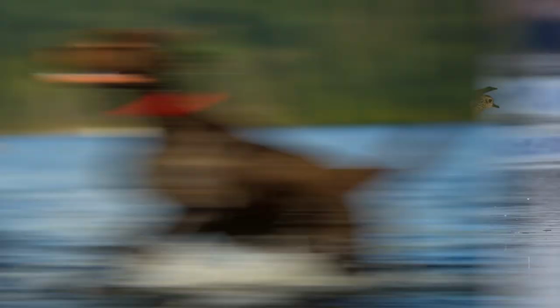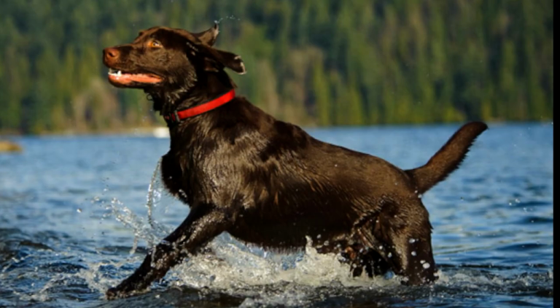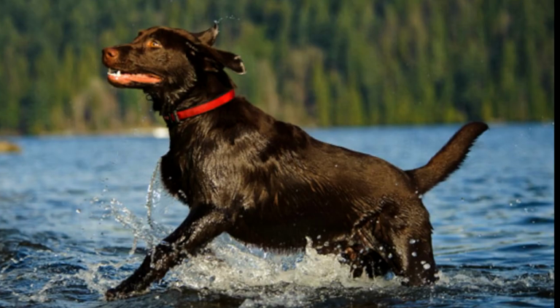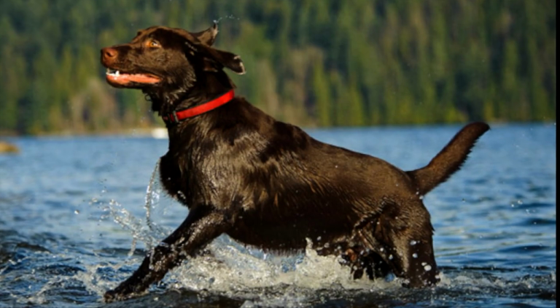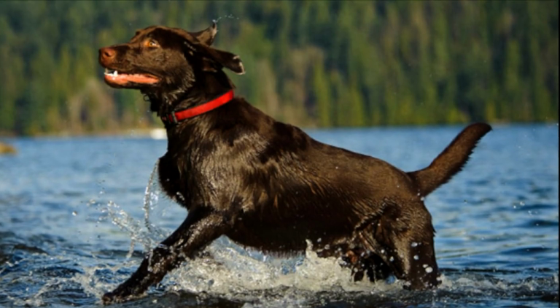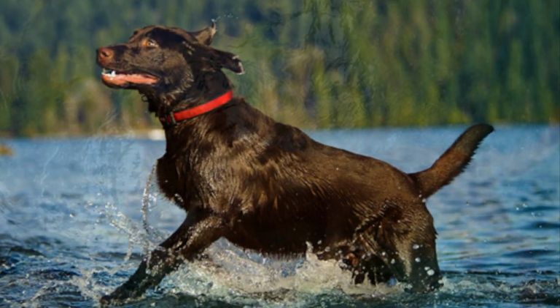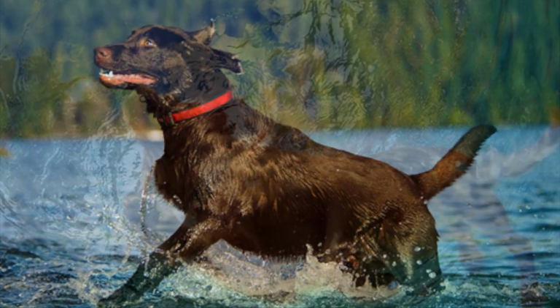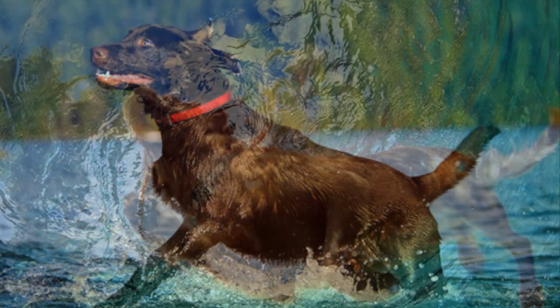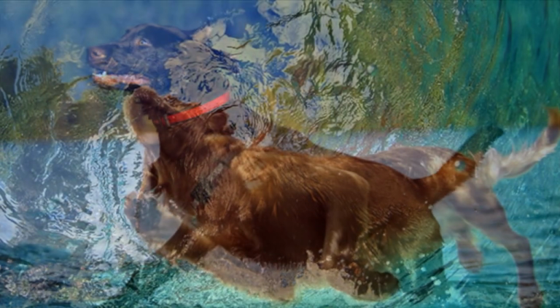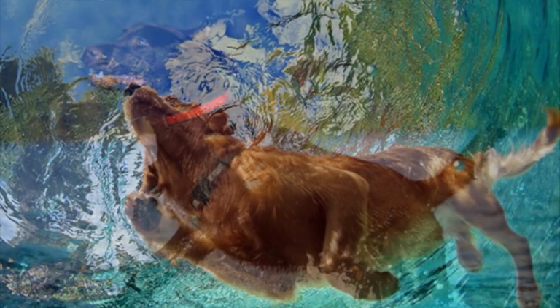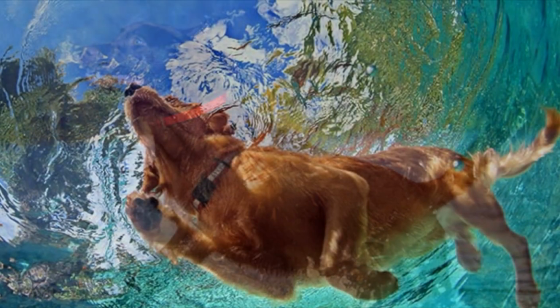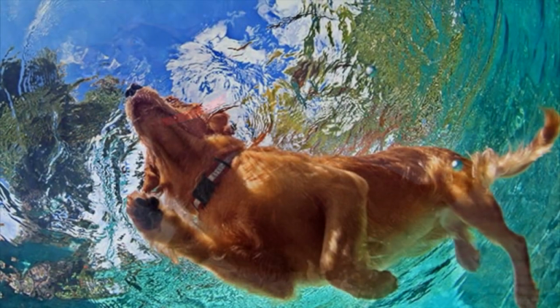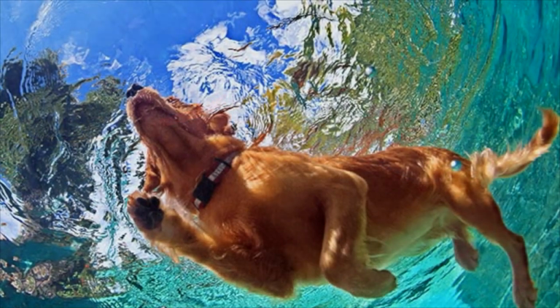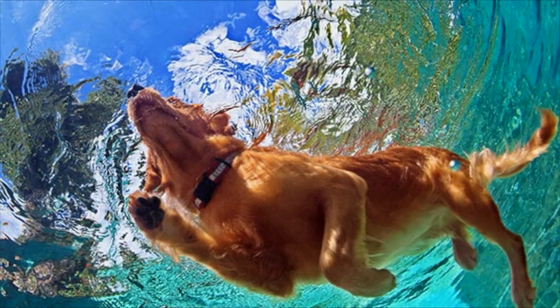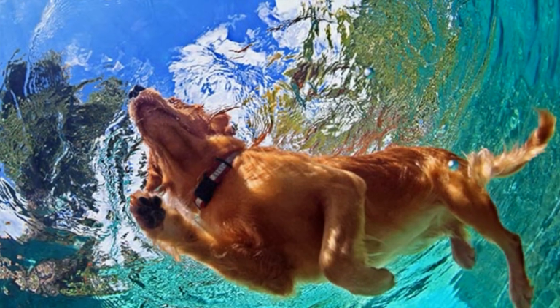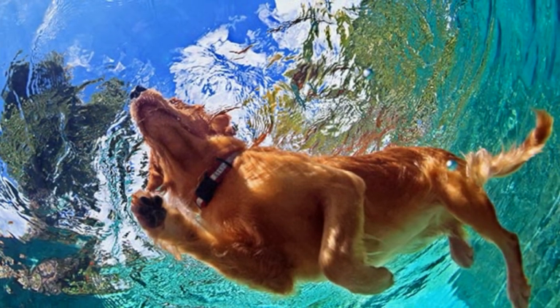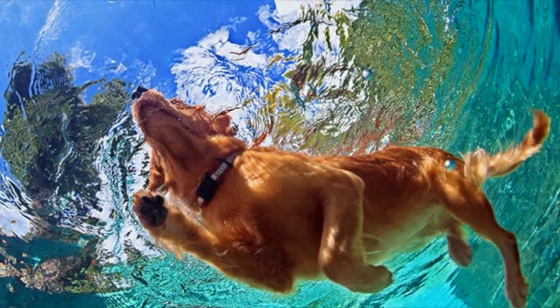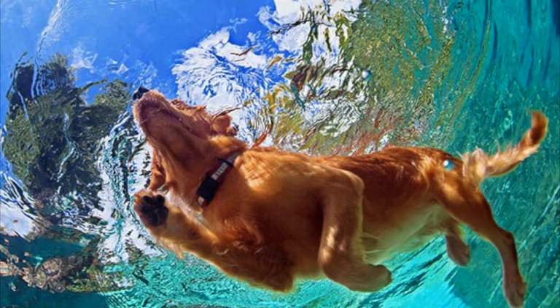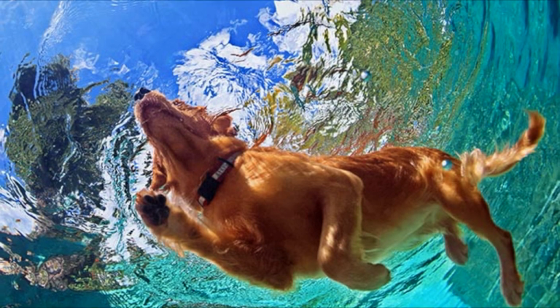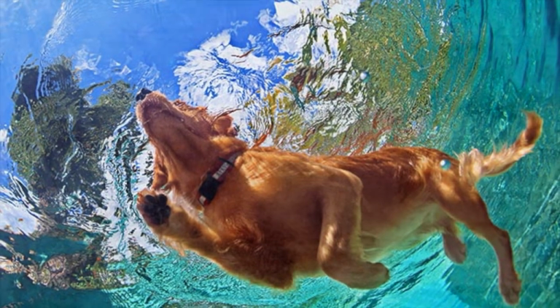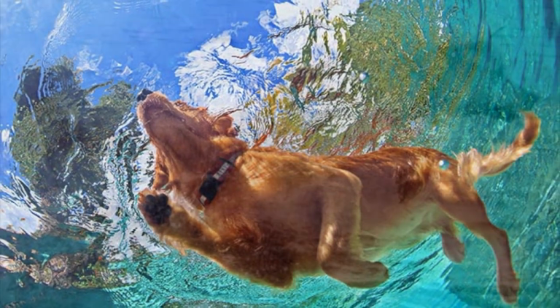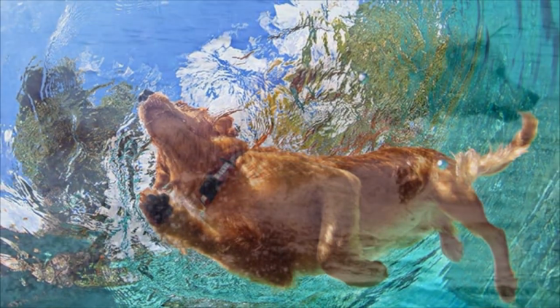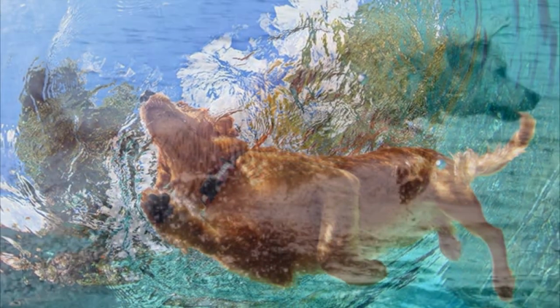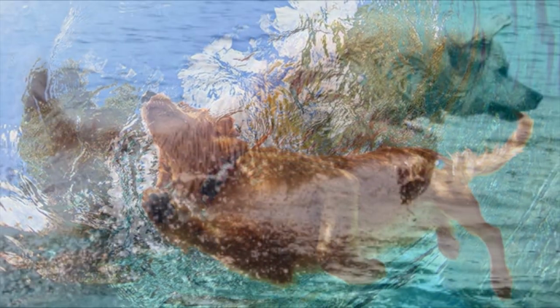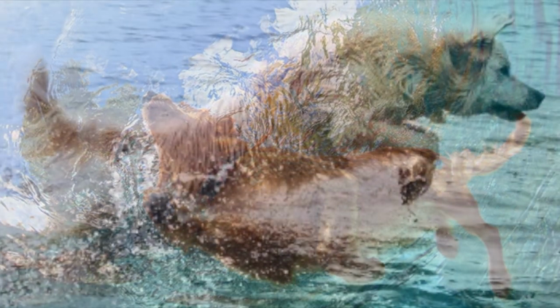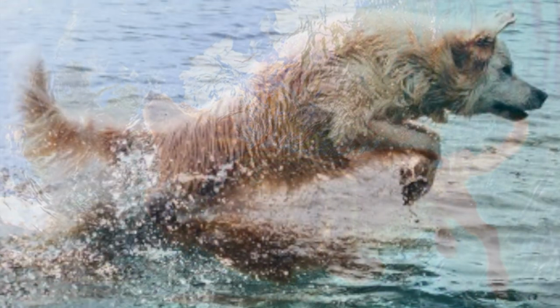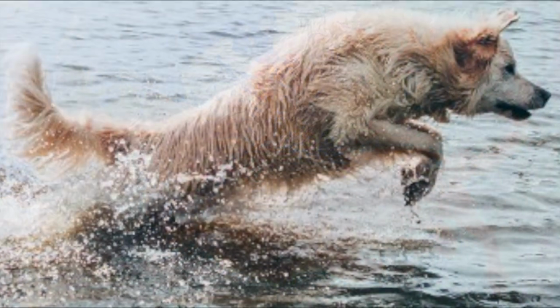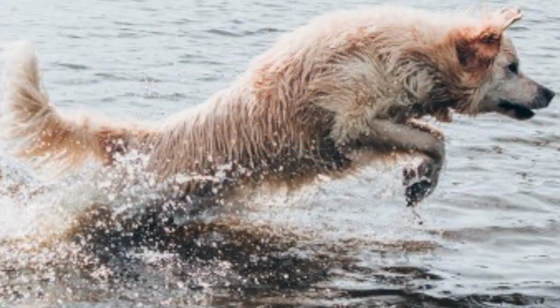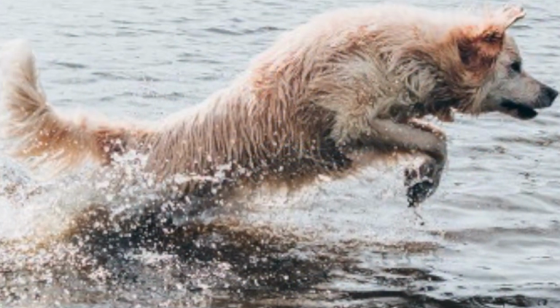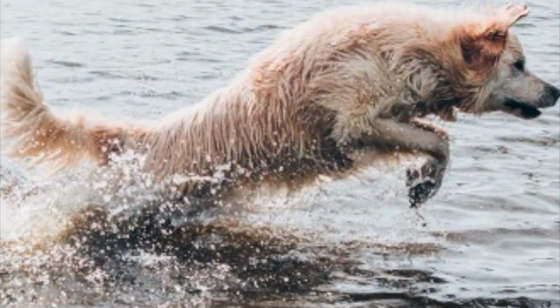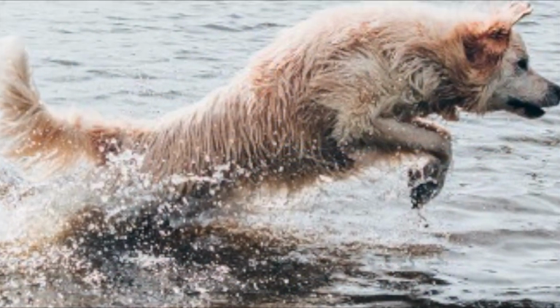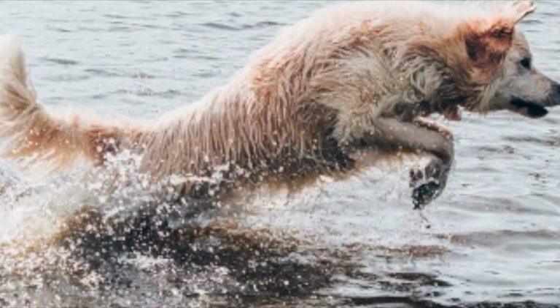Certain breeds are bred for swimming, and they have thick tails that are strong and very flexible, which helps them move easily through the water and make quick turns.